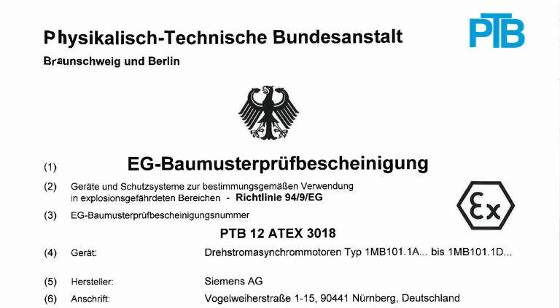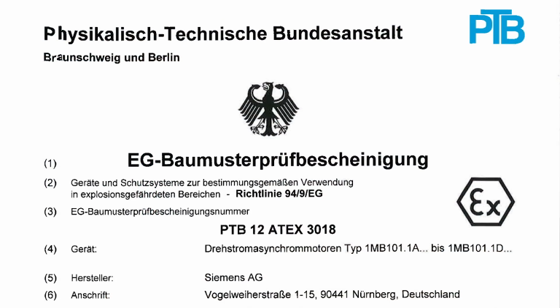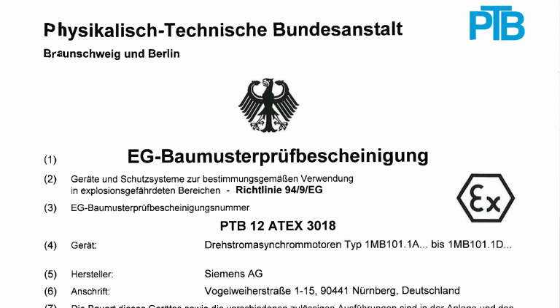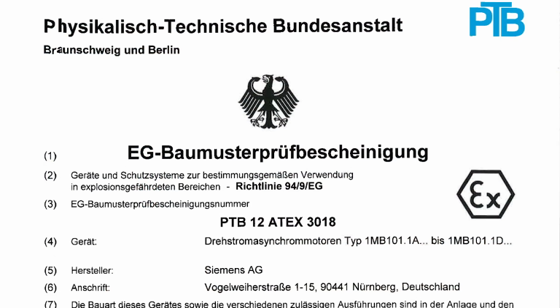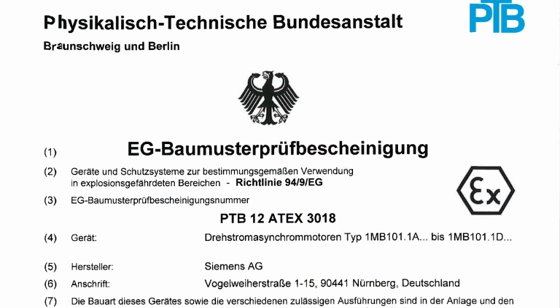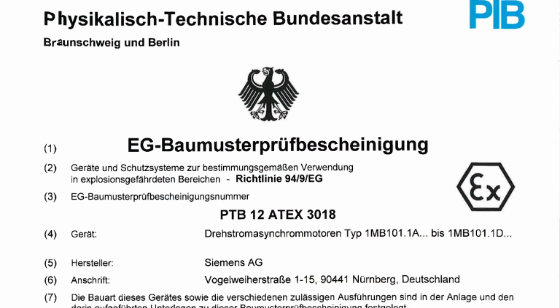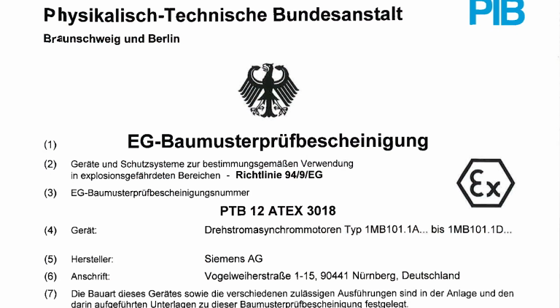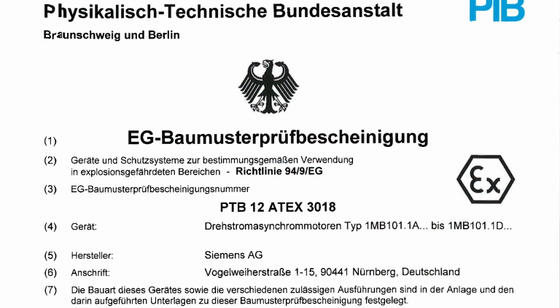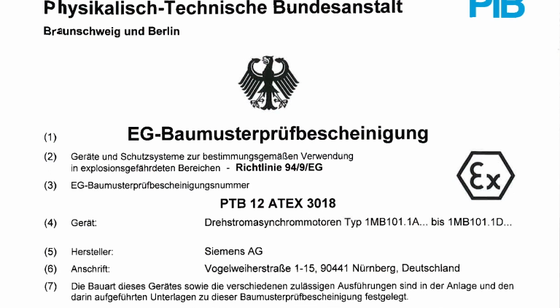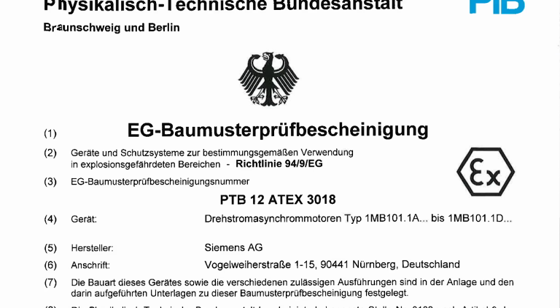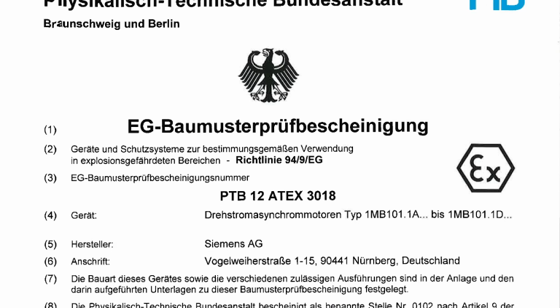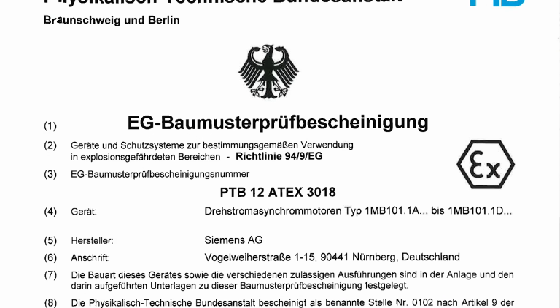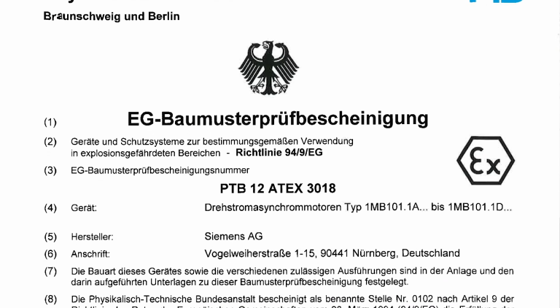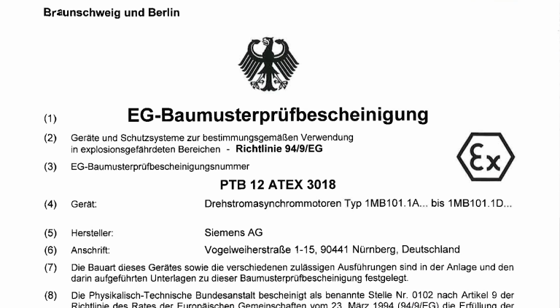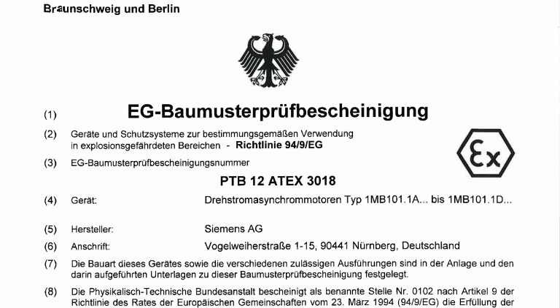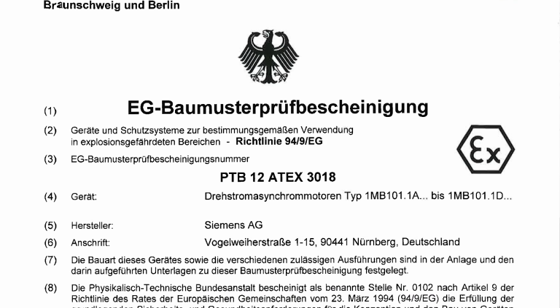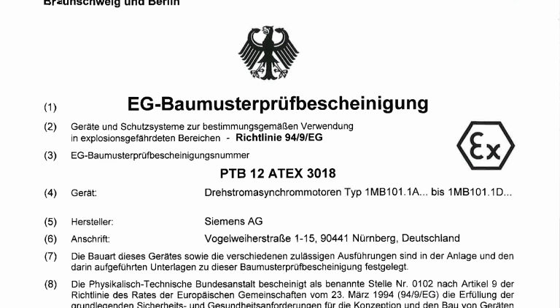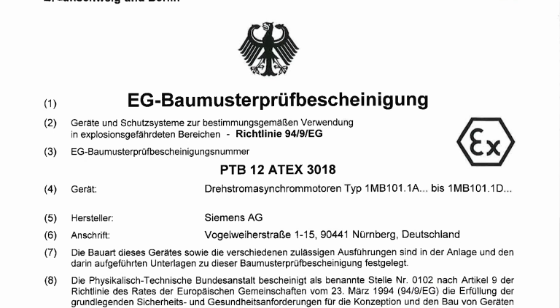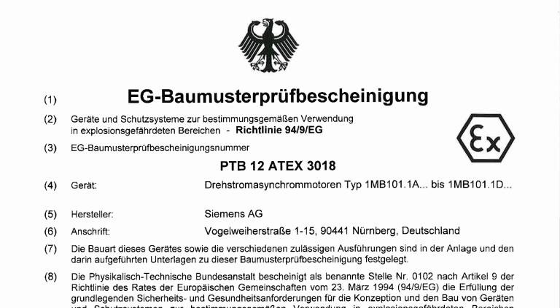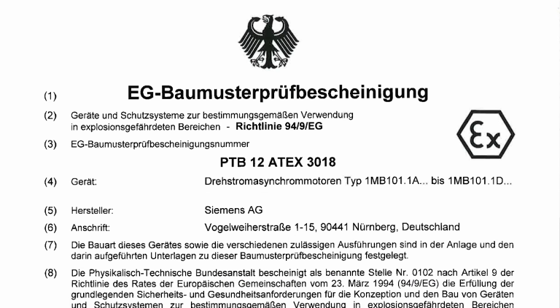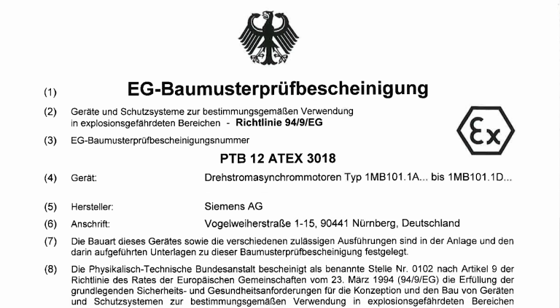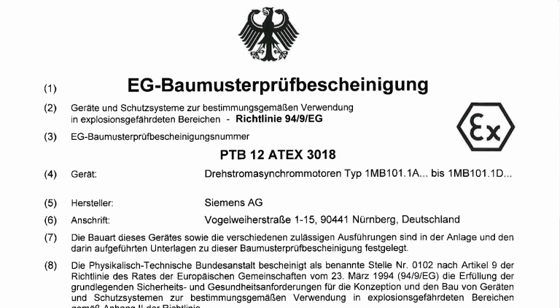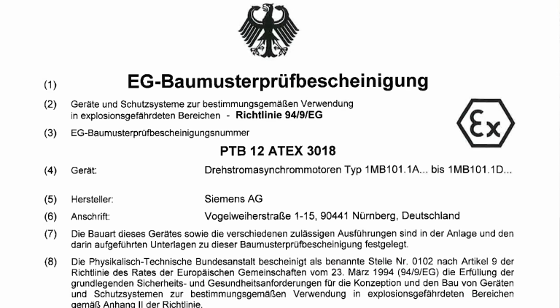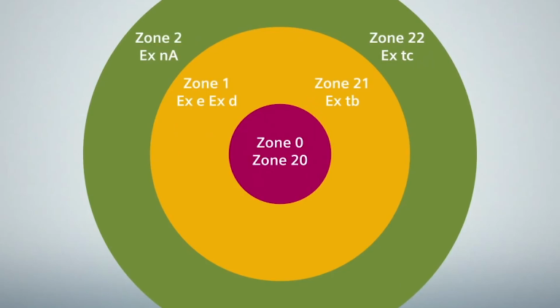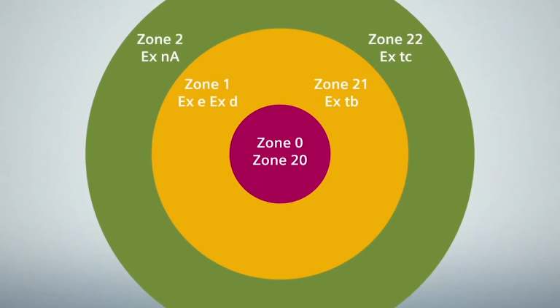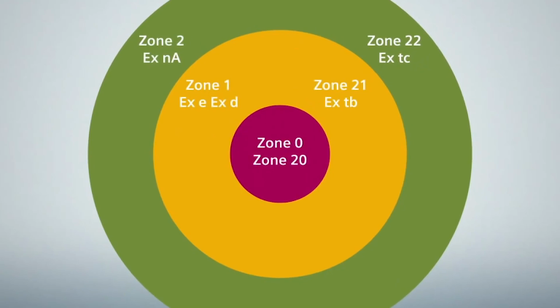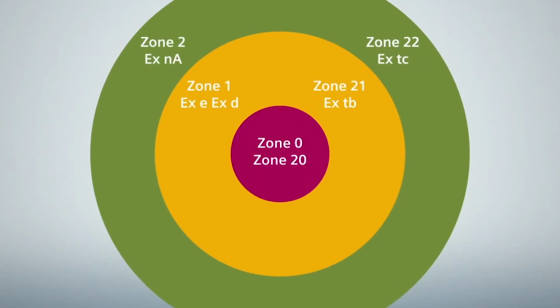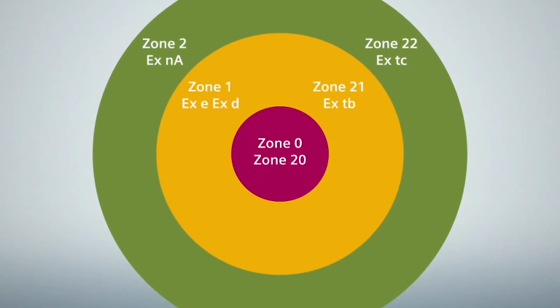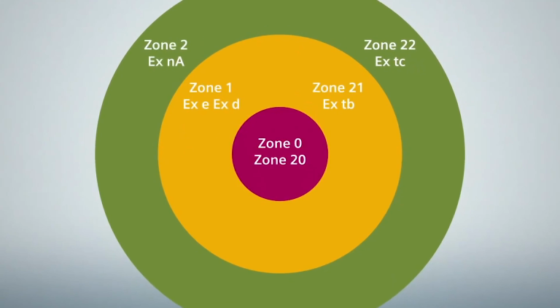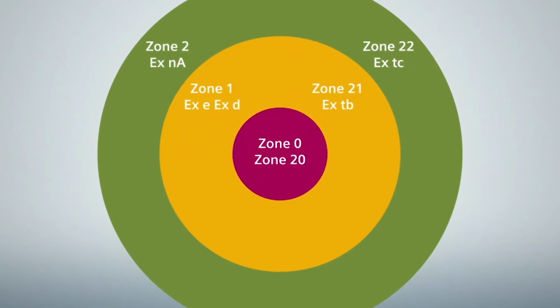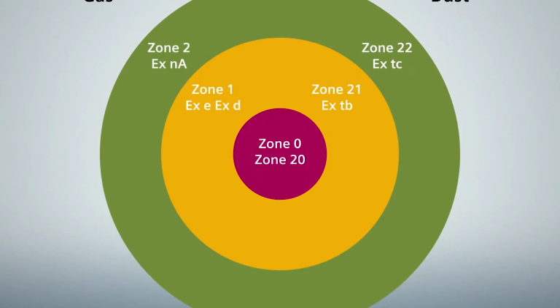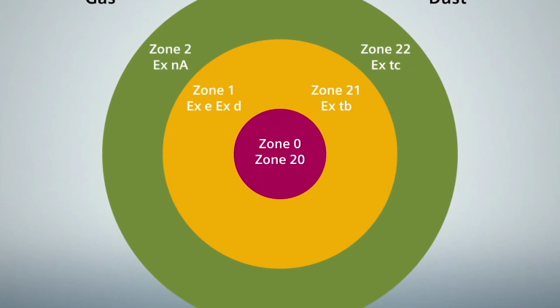With the type examination certificate from a notified testing body, these motors can be used in zones 2, 21, and 22.